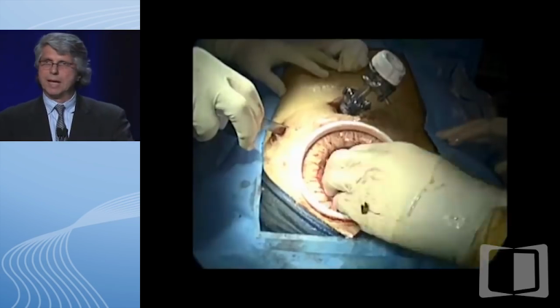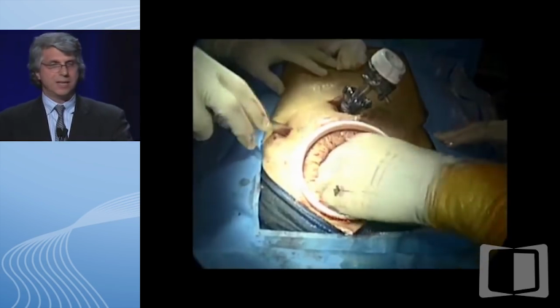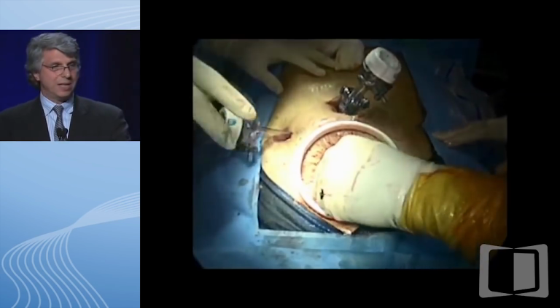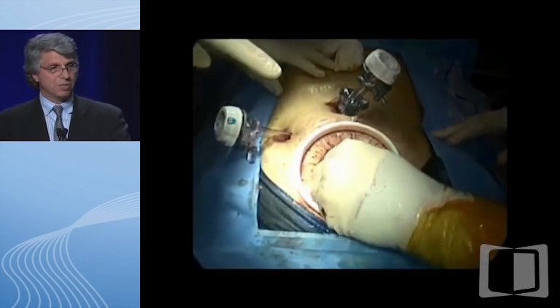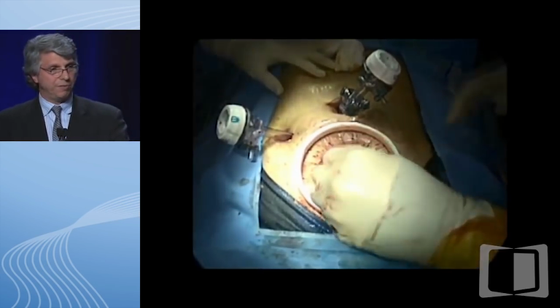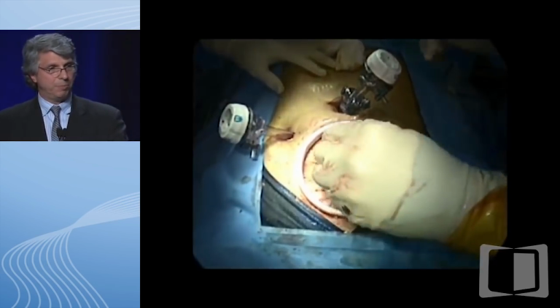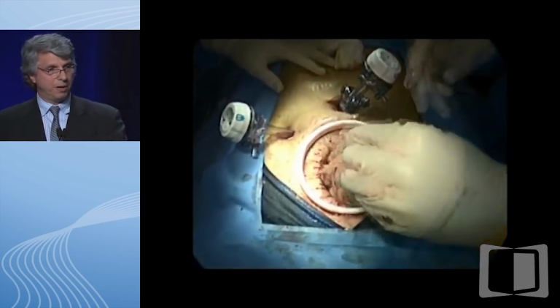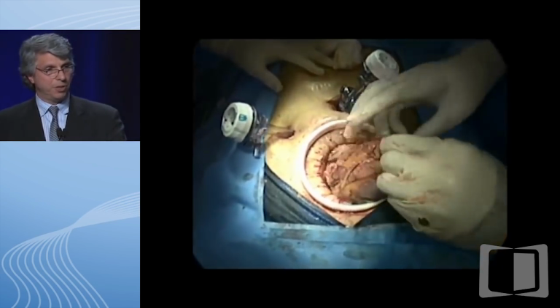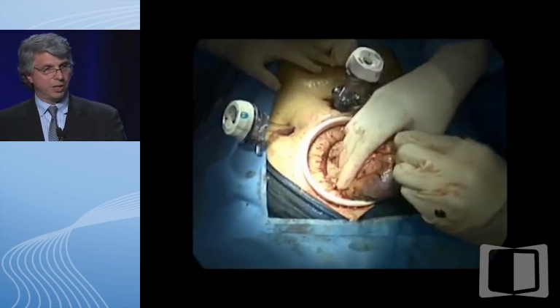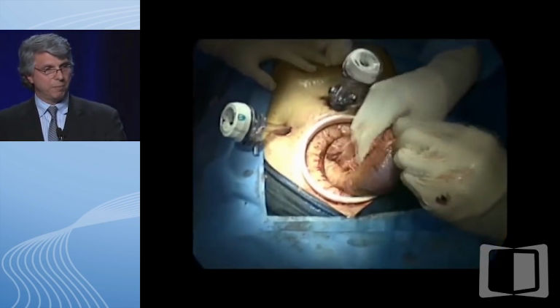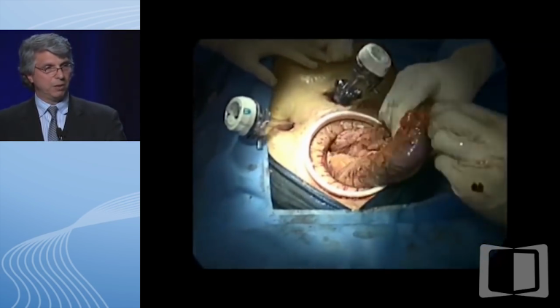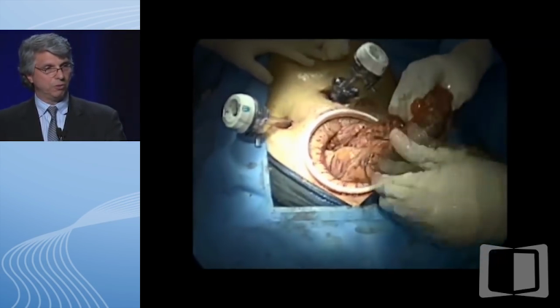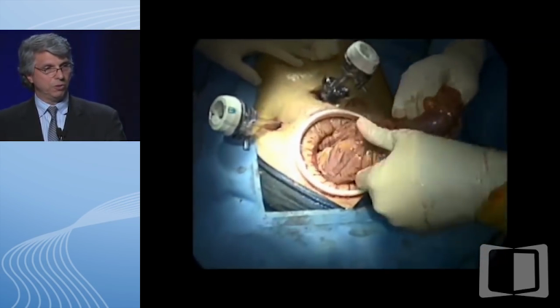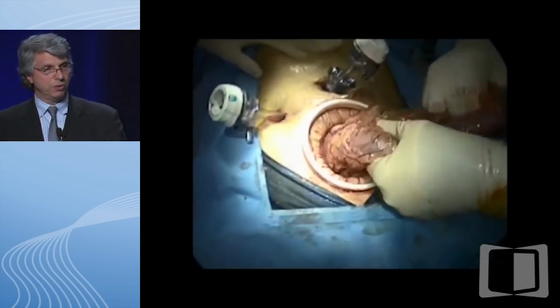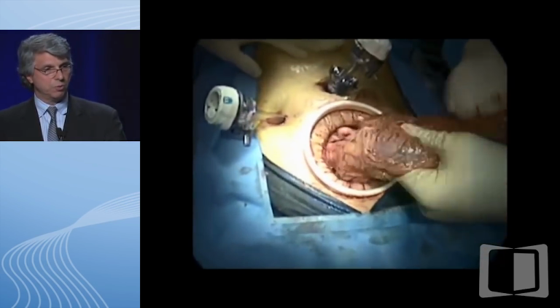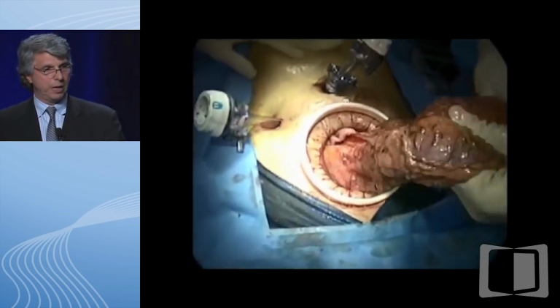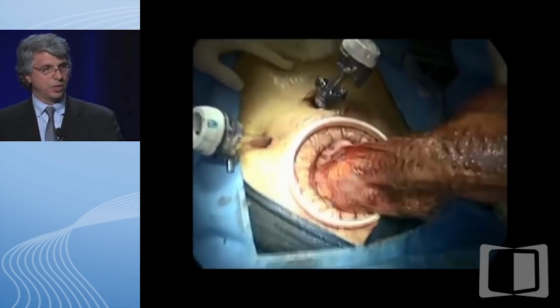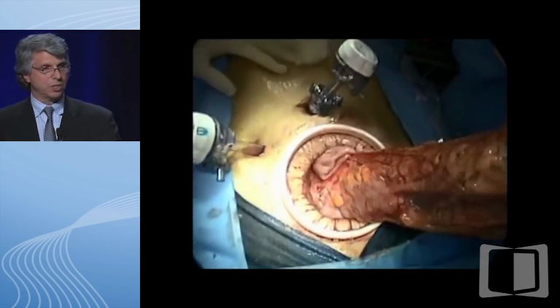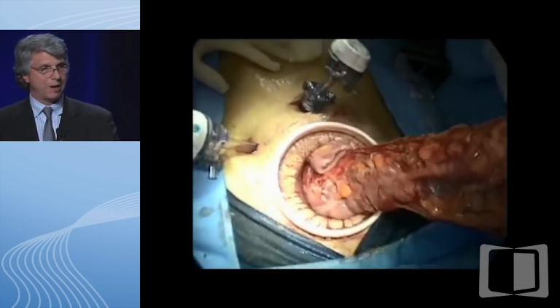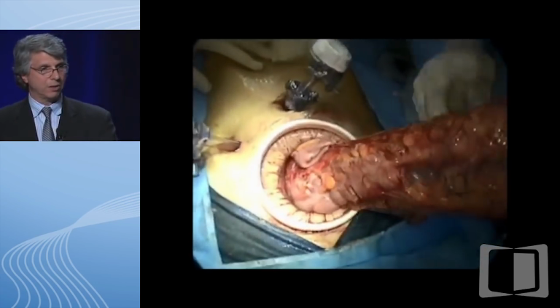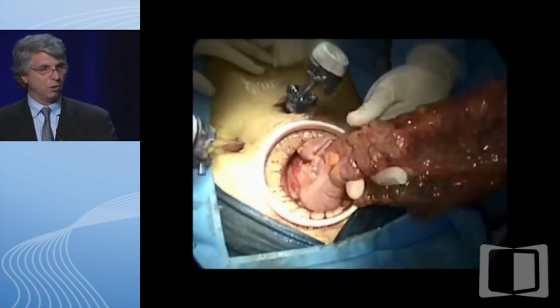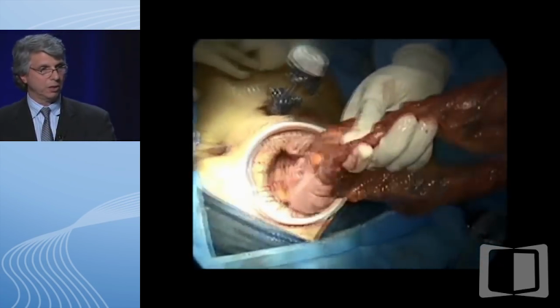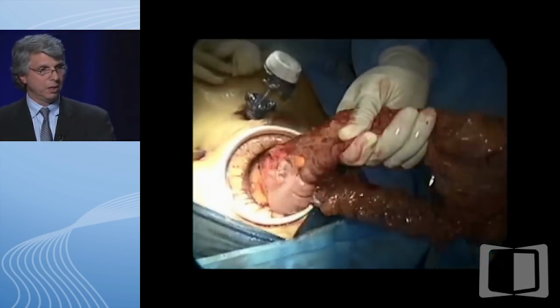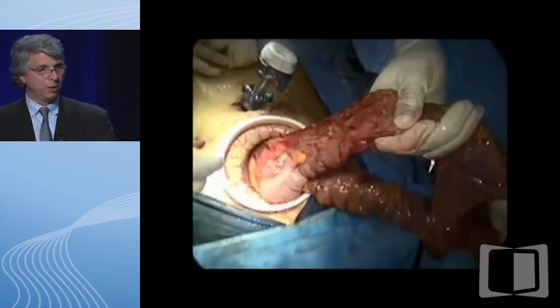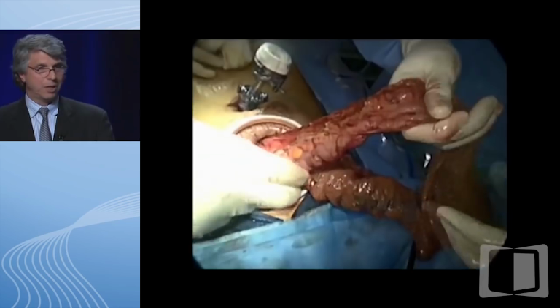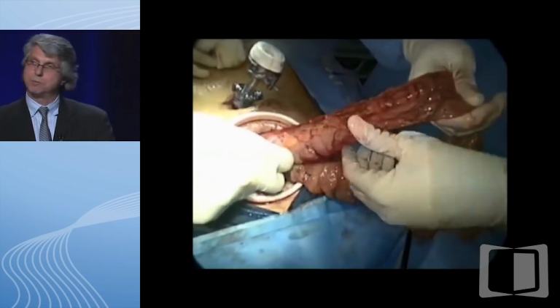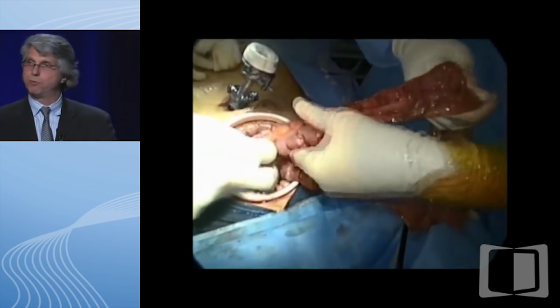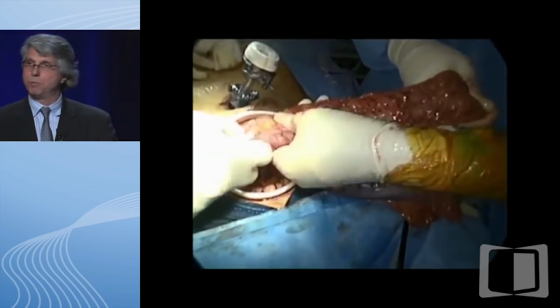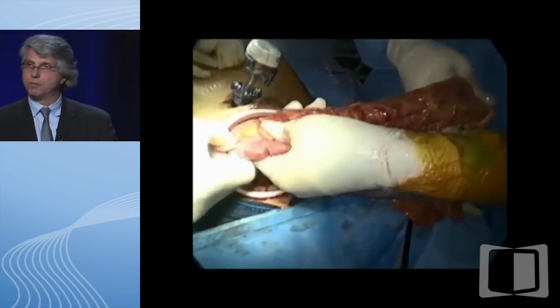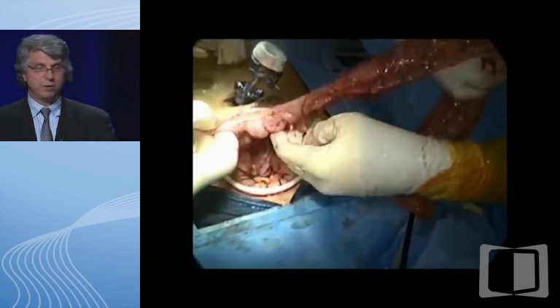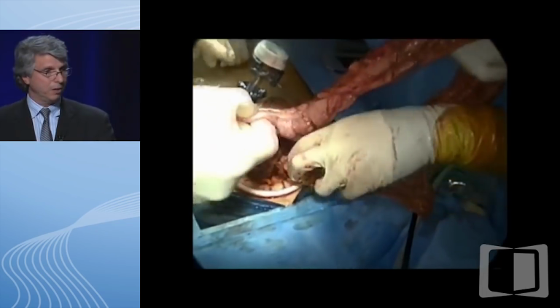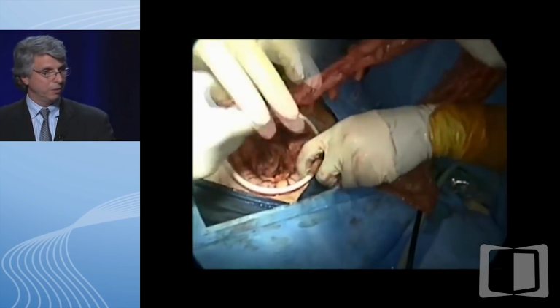This now is the fun part. We usually have the medical student do this, where we actually extract the colon.